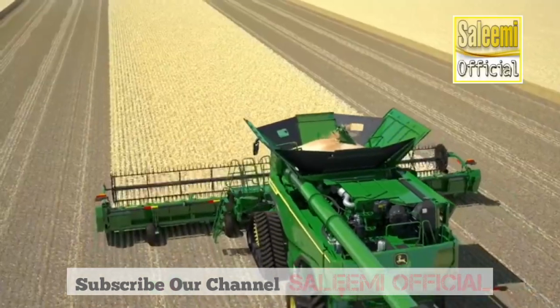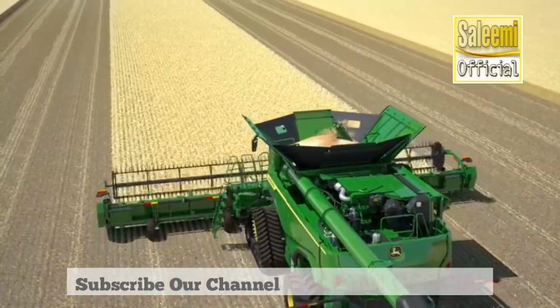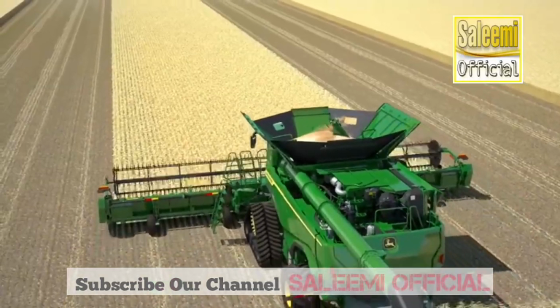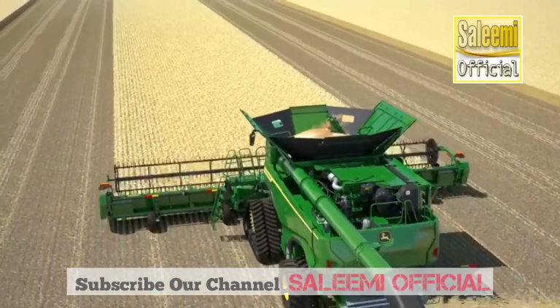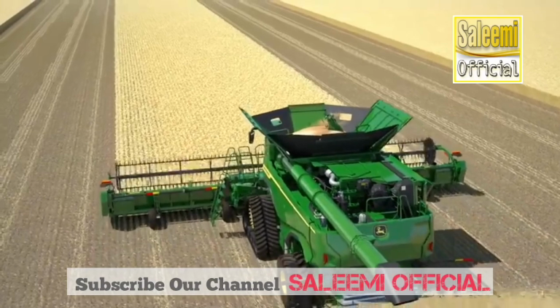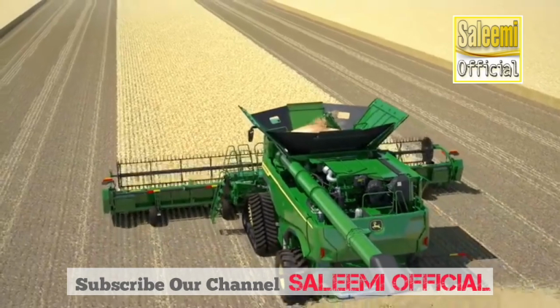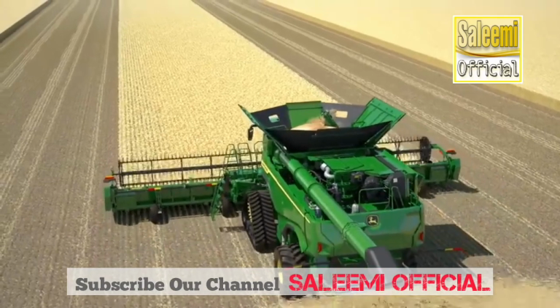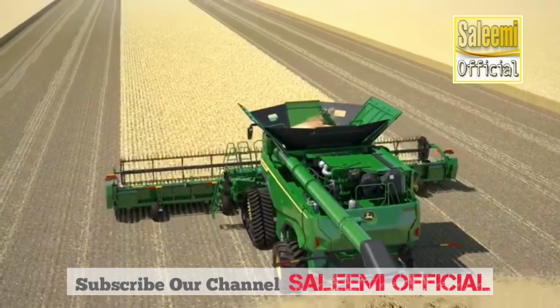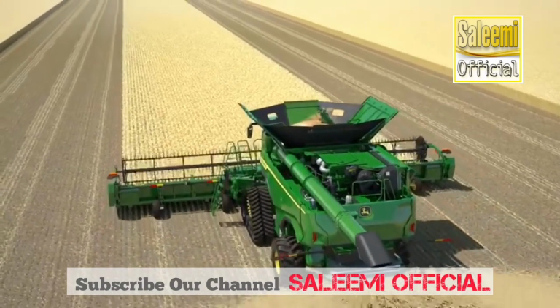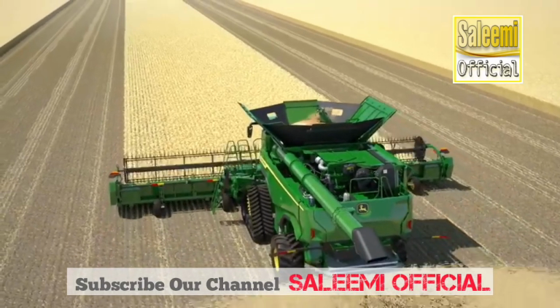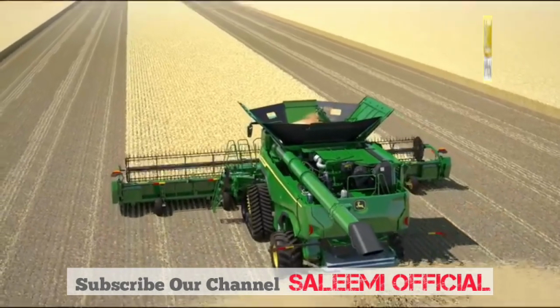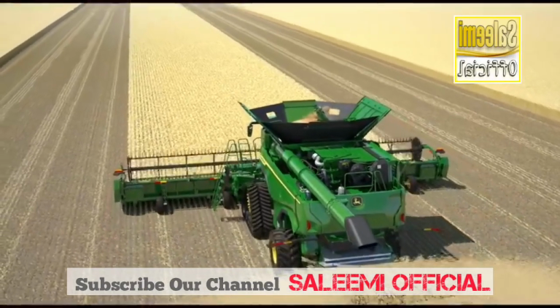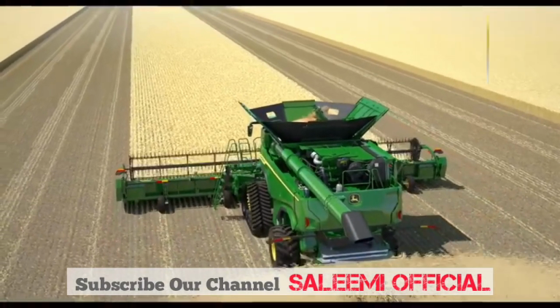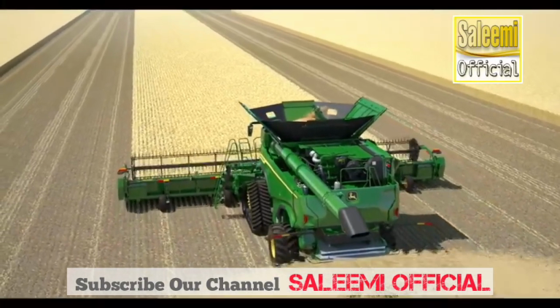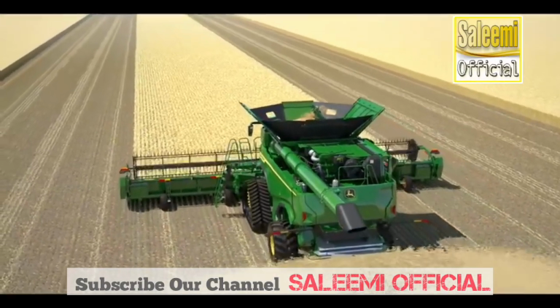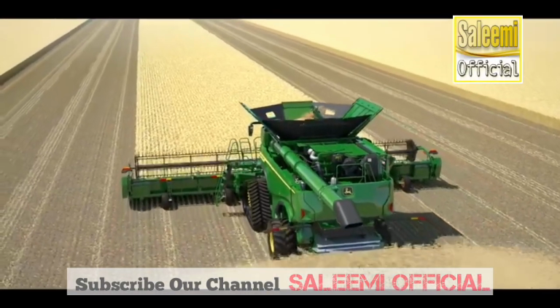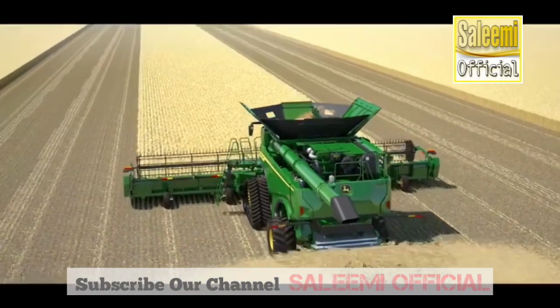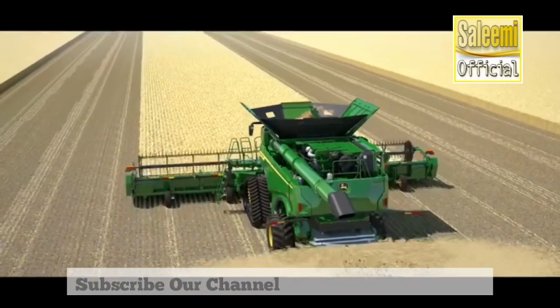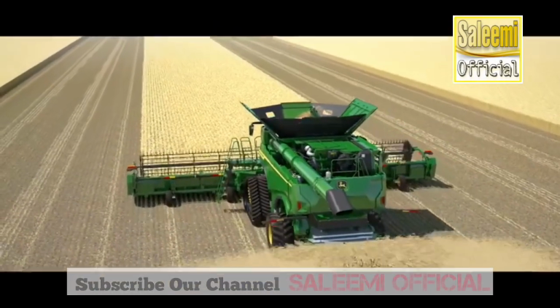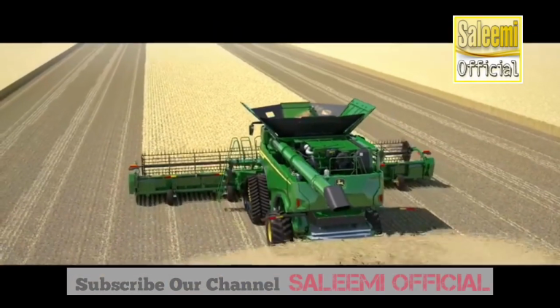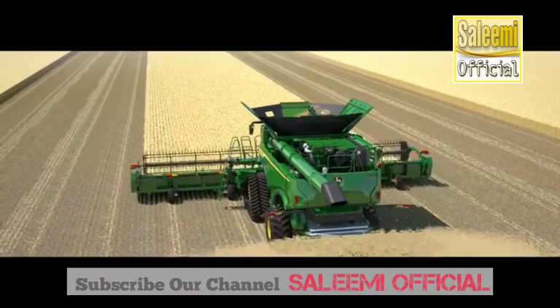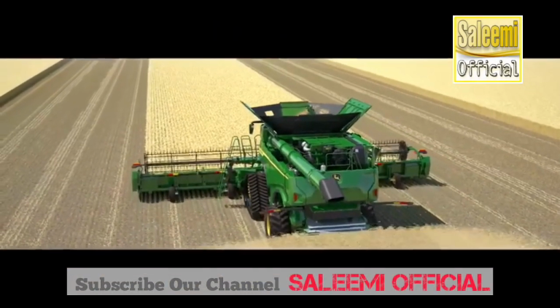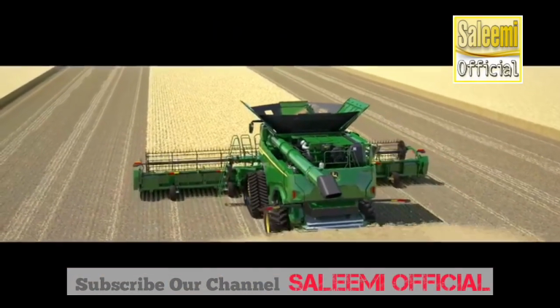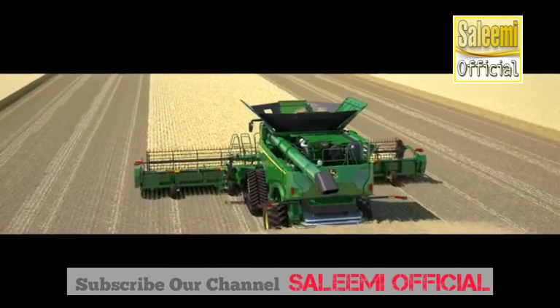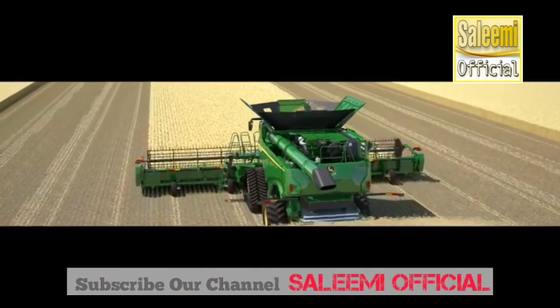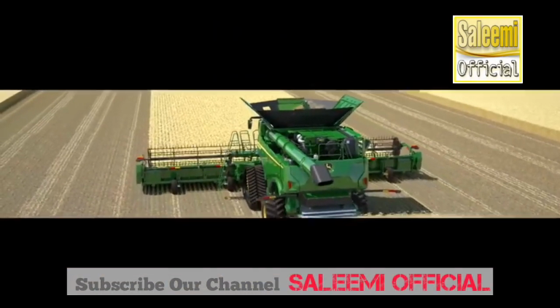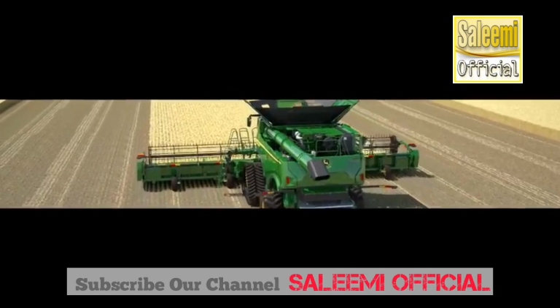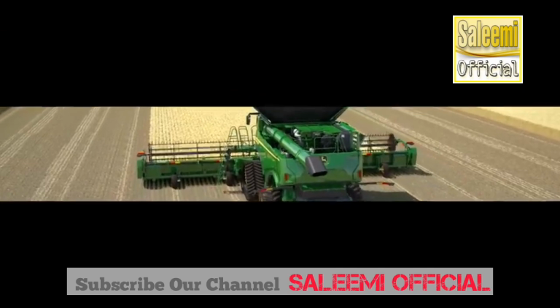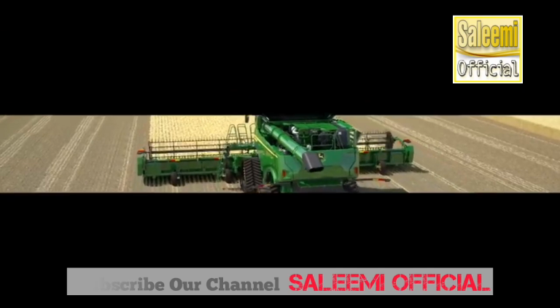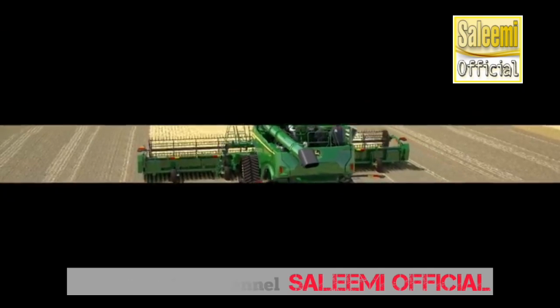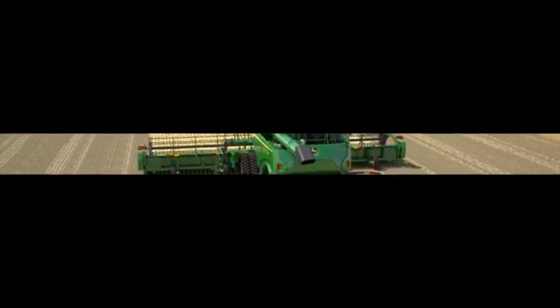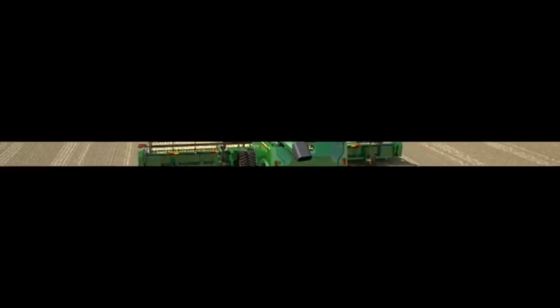The X9 series: performance, efficiency, grain quality — with industry-leading precision ag technology.